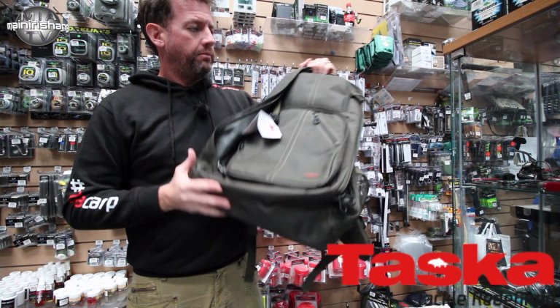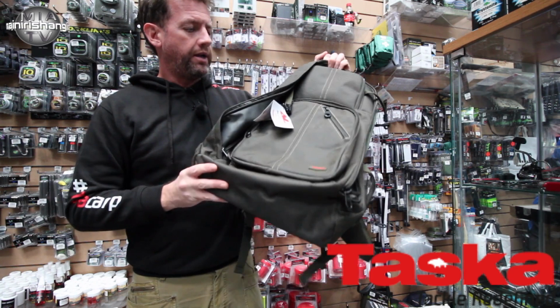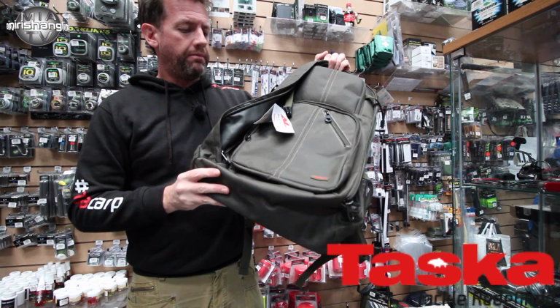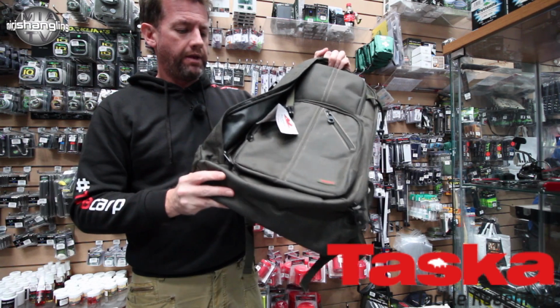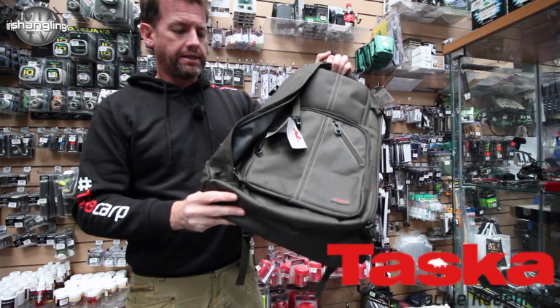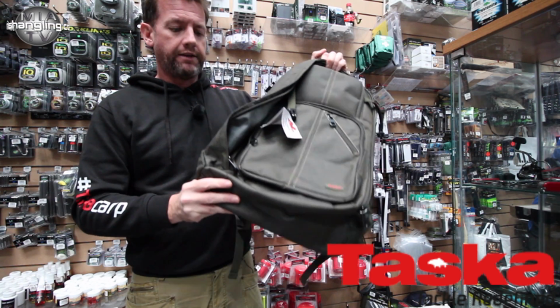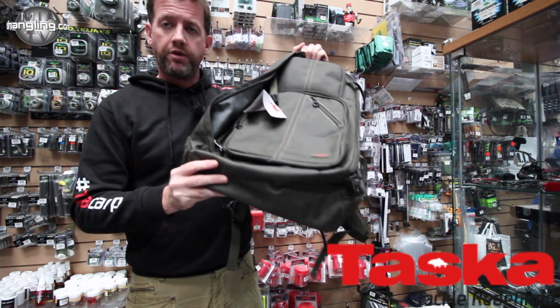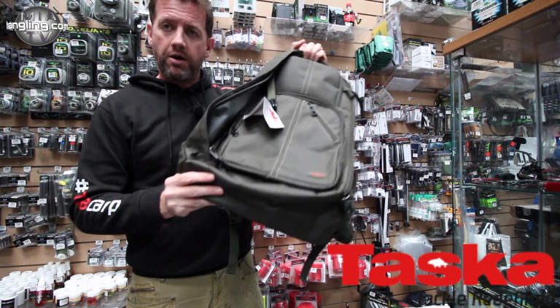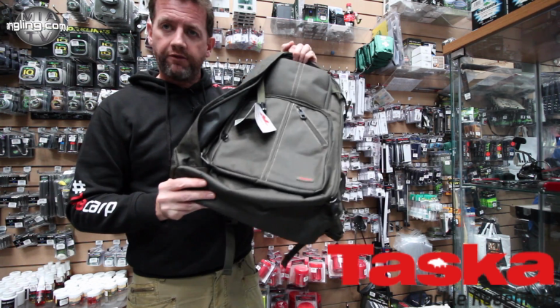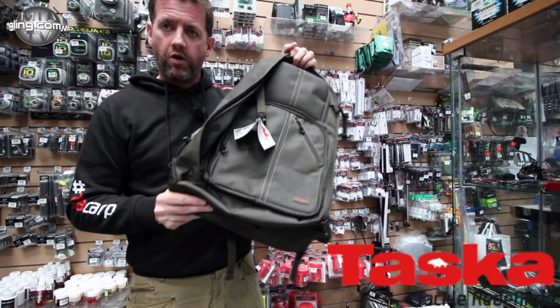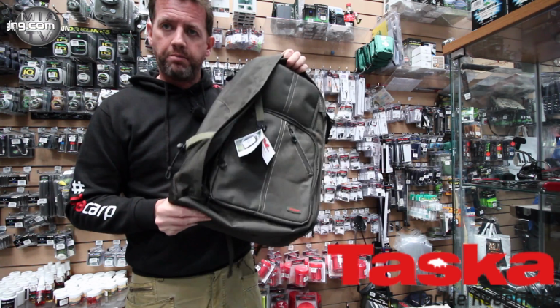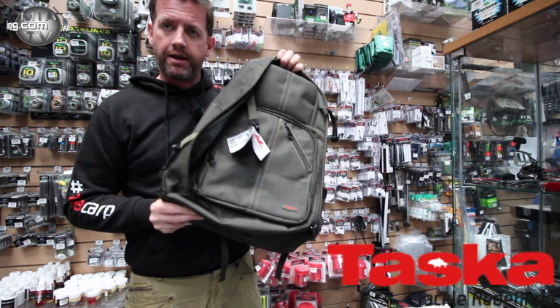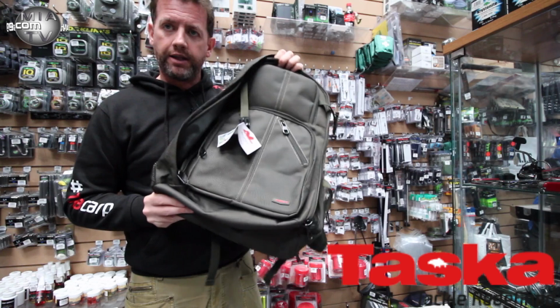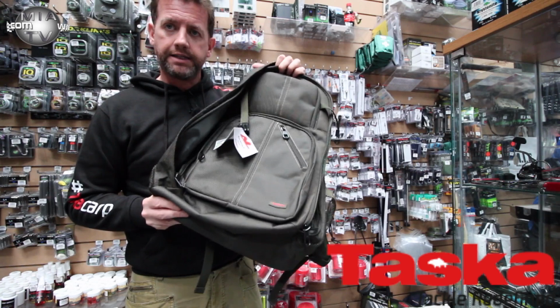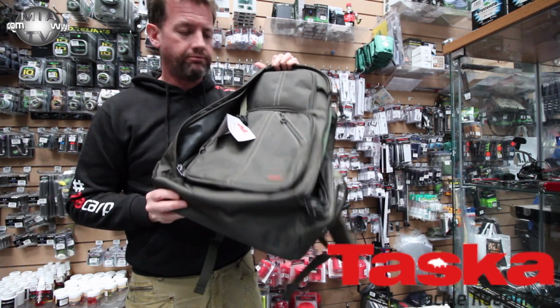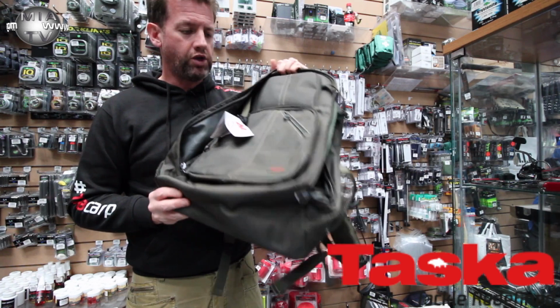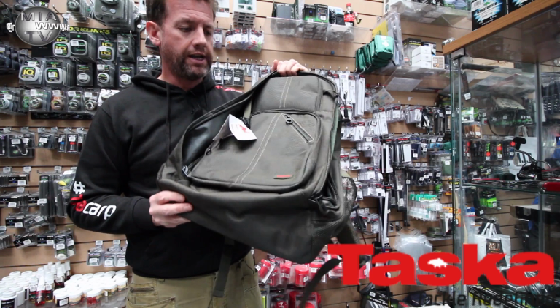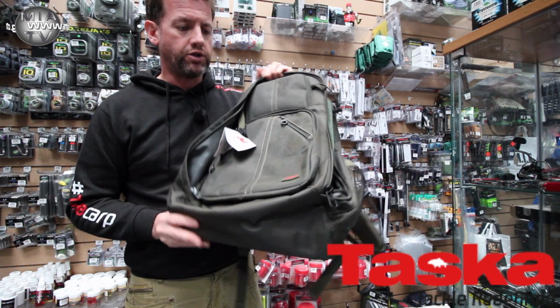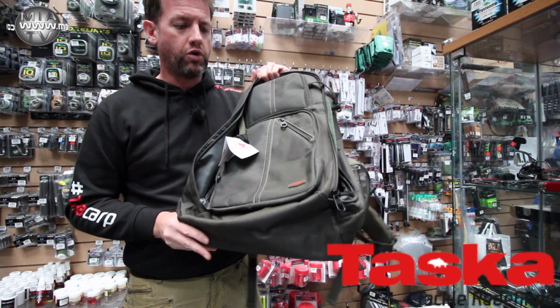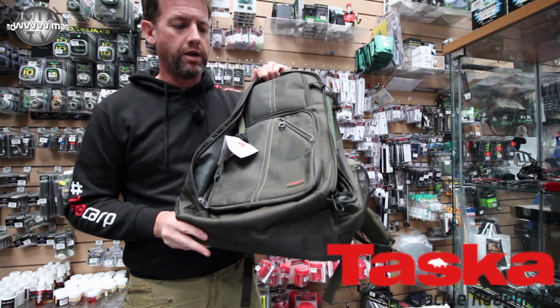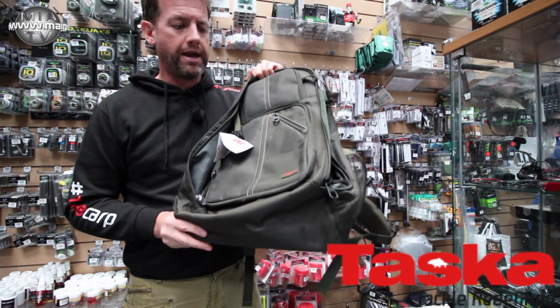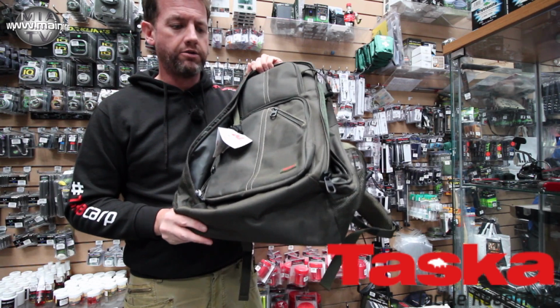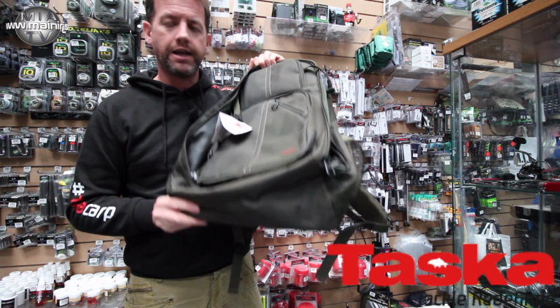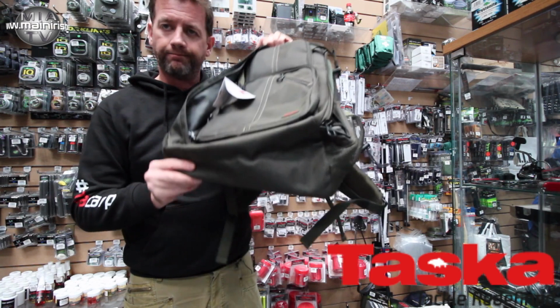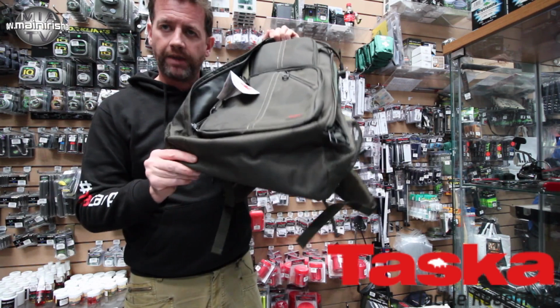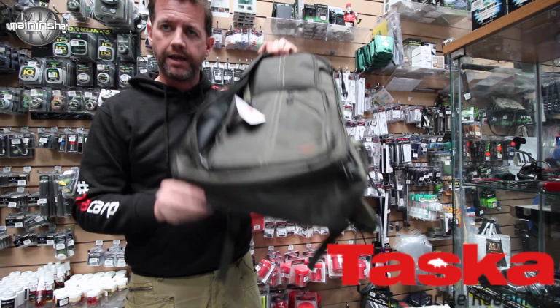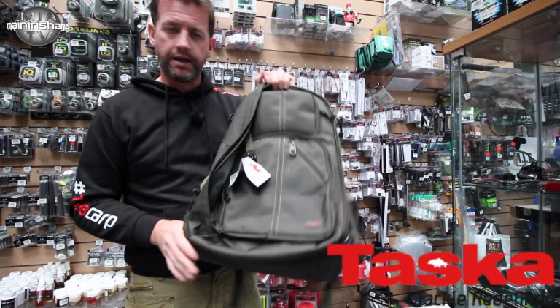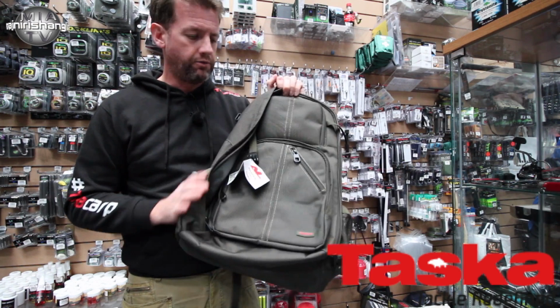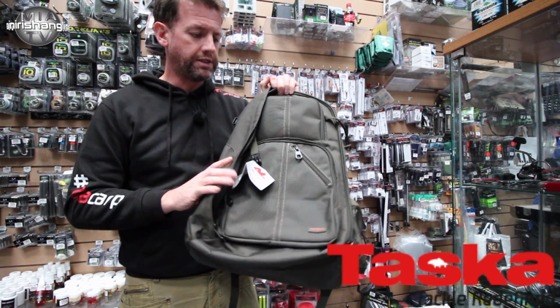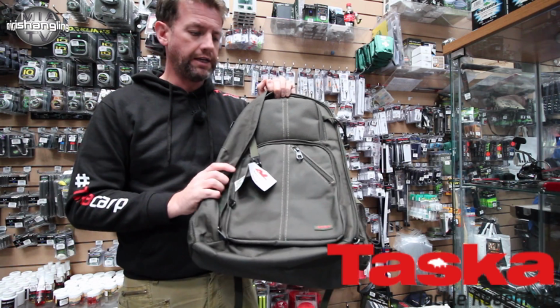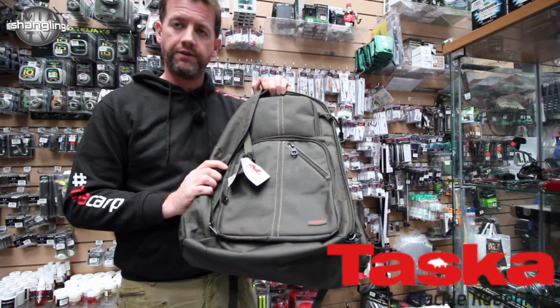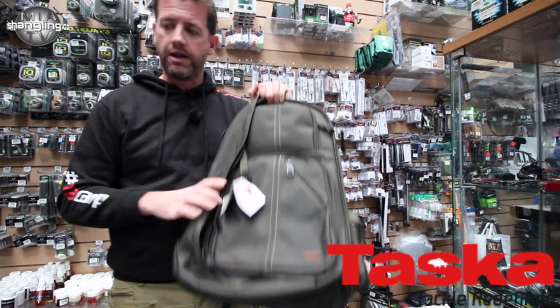As I said, if you're in the market for a bag like this, check it out in store at Main Irish Angling and we'll see you in the next video.